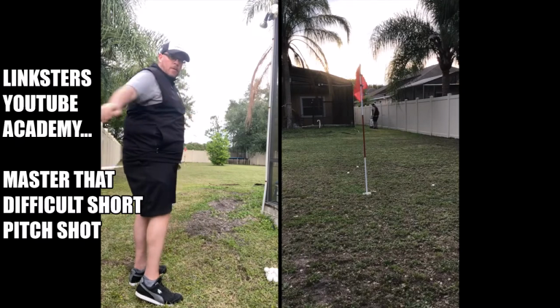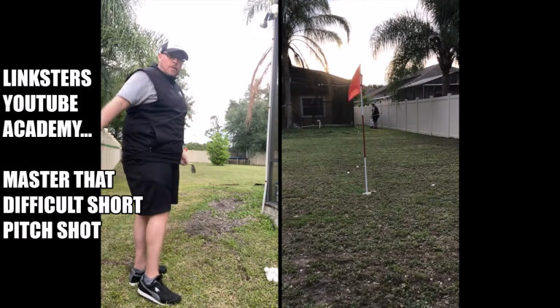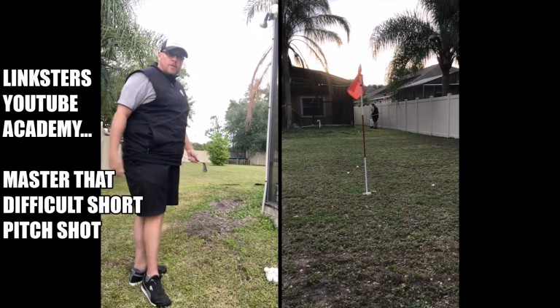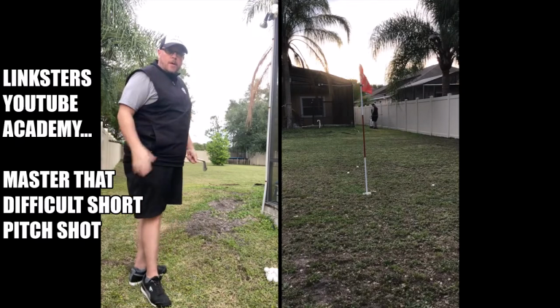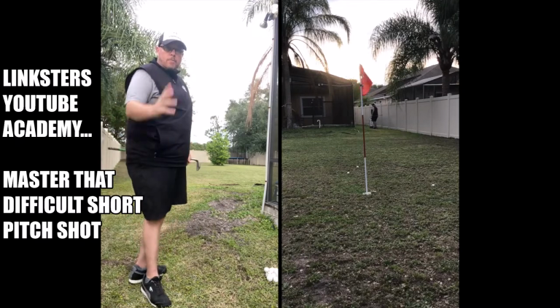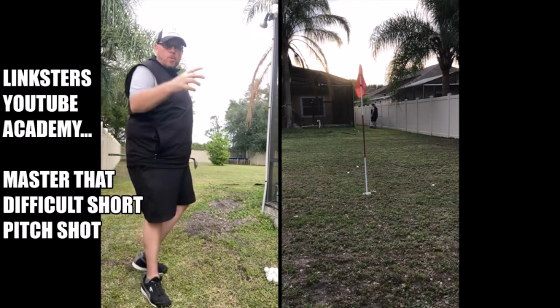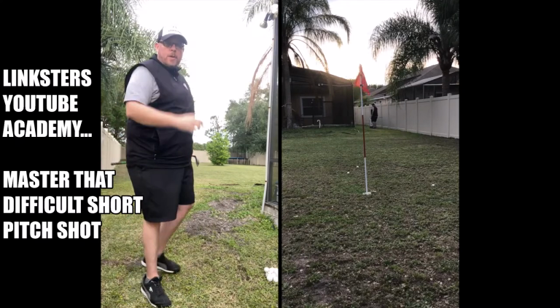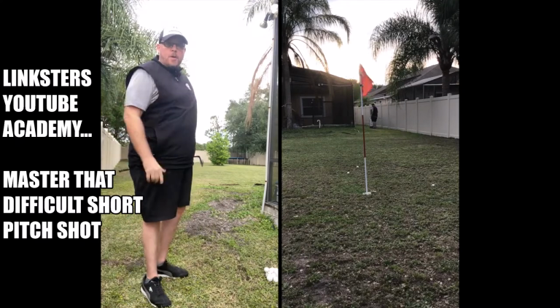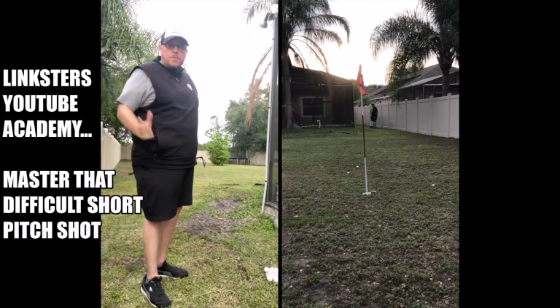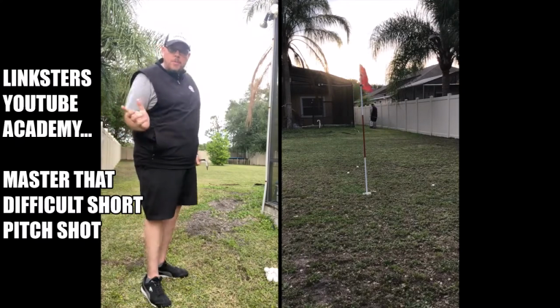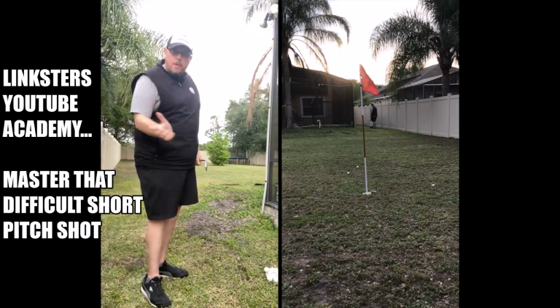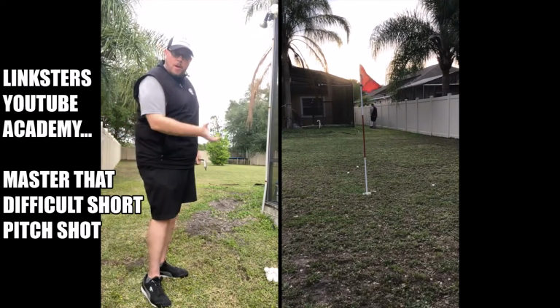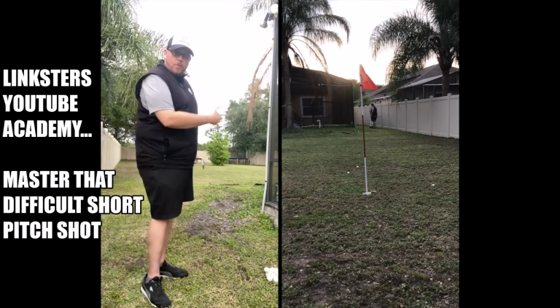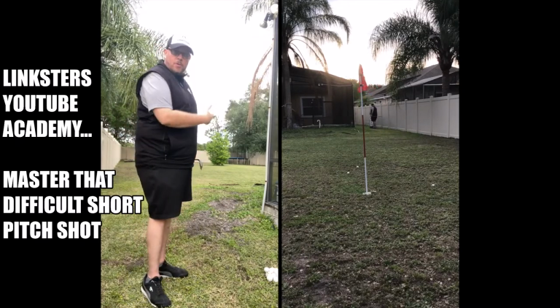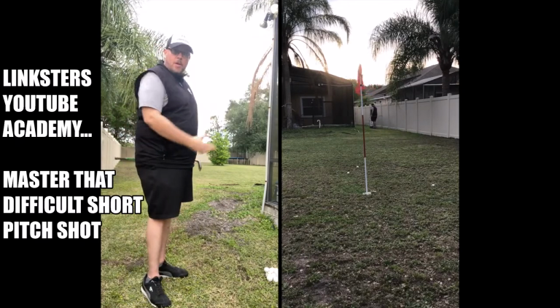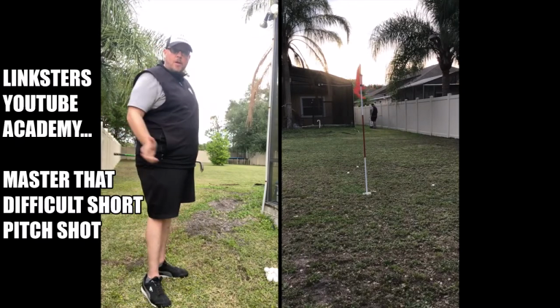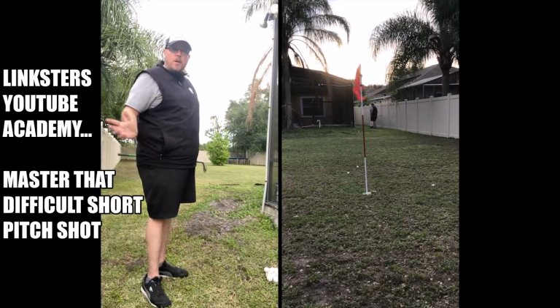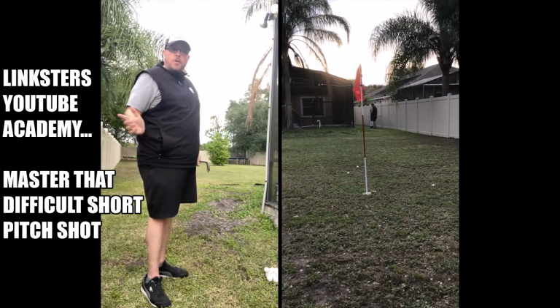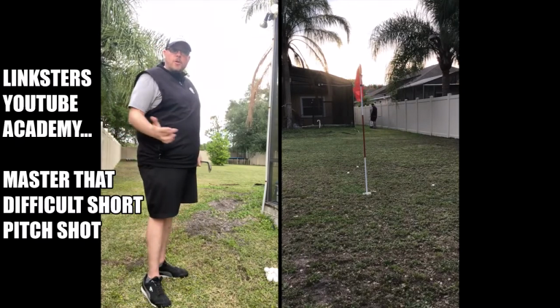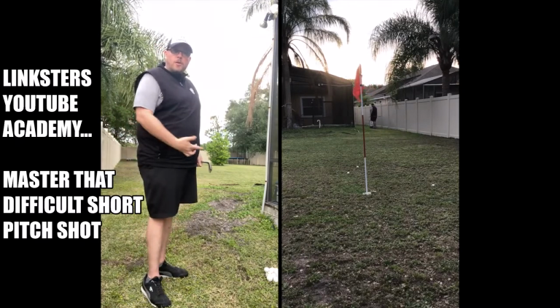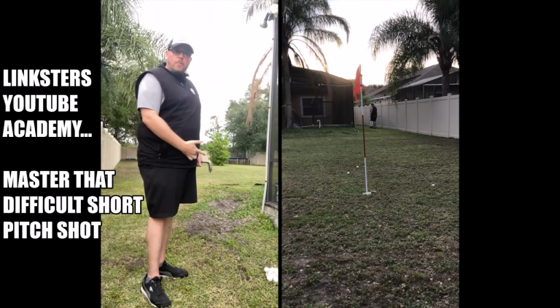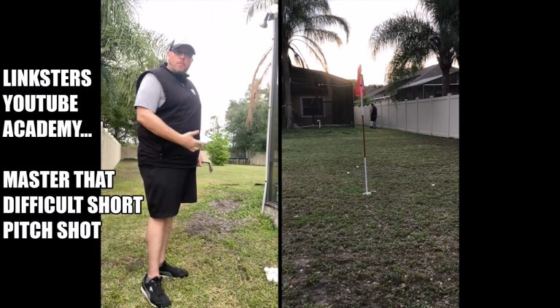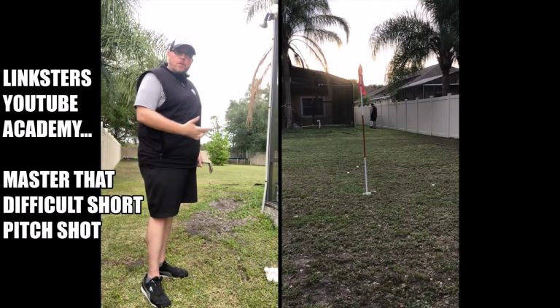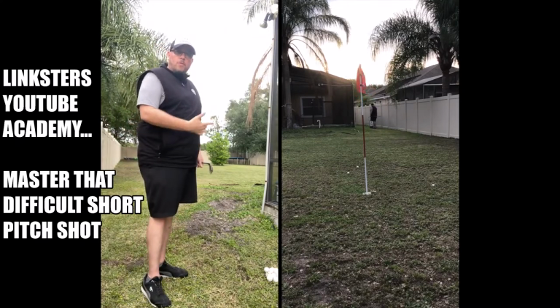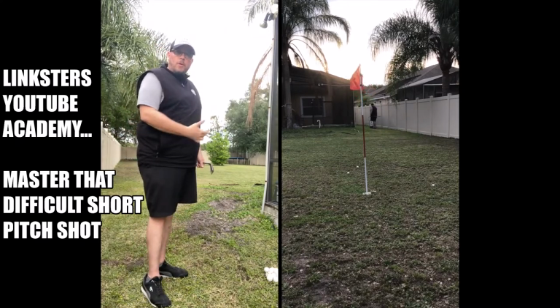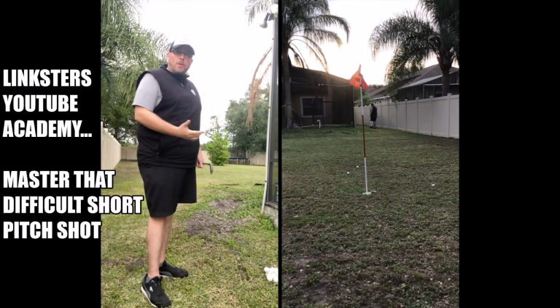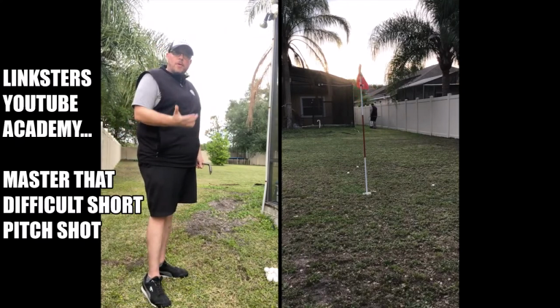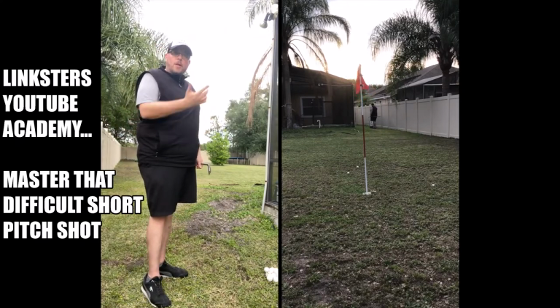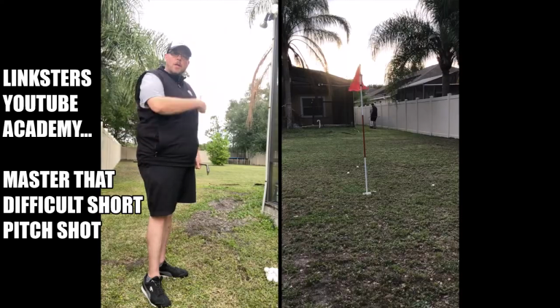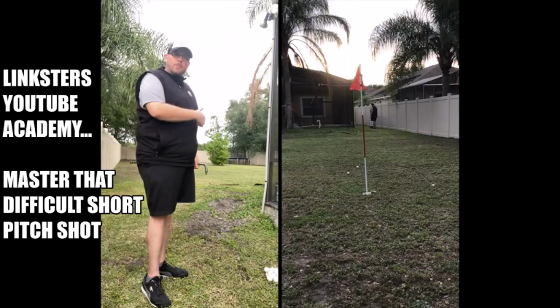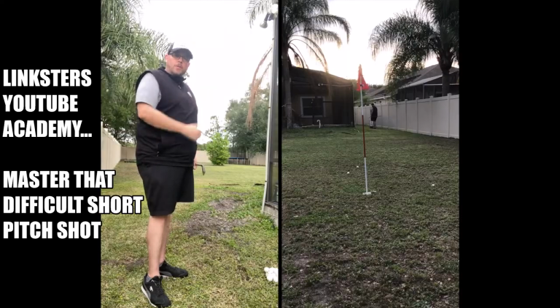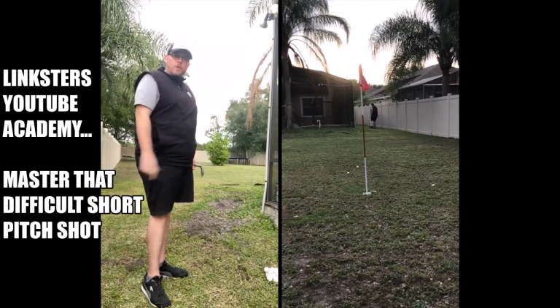And that's that. Hope that helps. Keep that body rotating. Try to get your belt buckle, belly button left of the target.